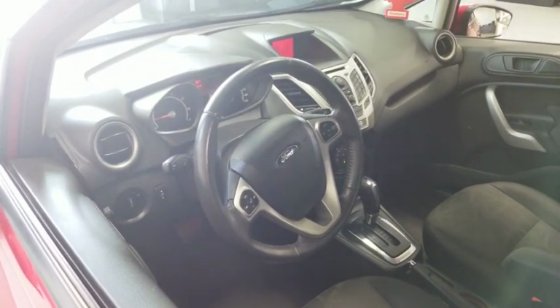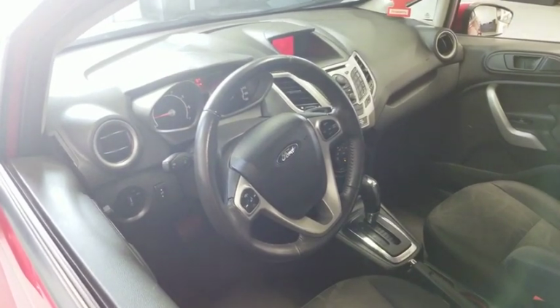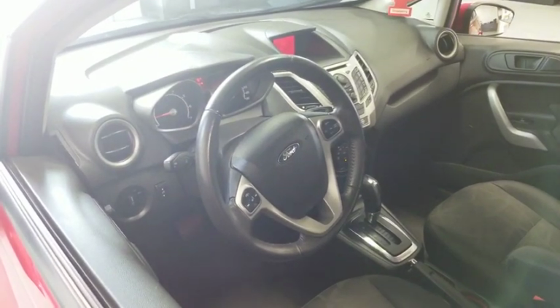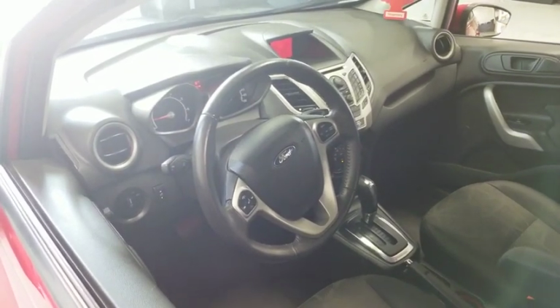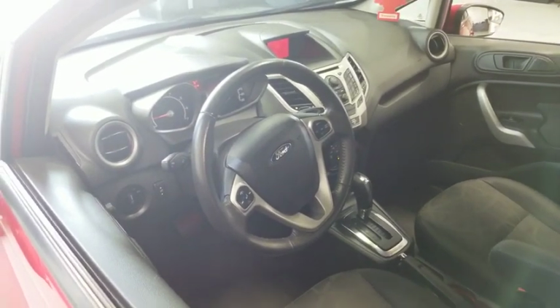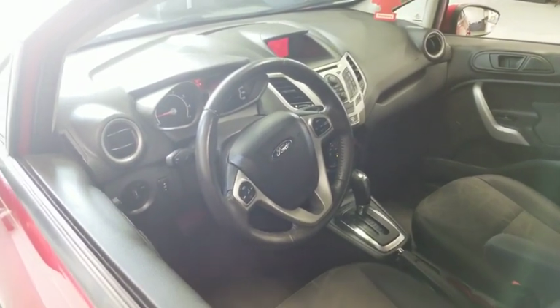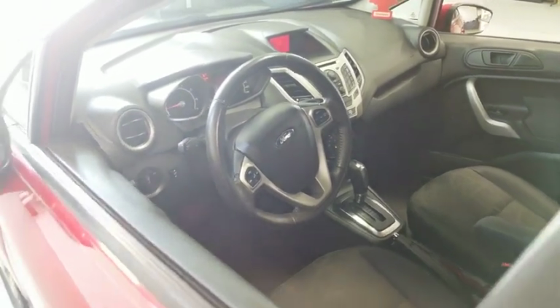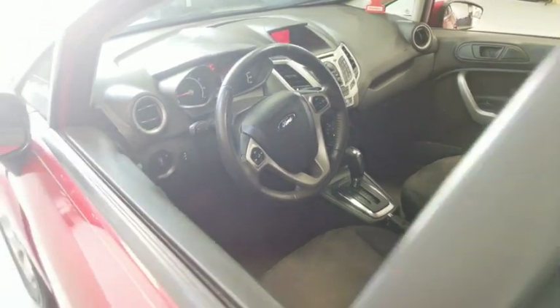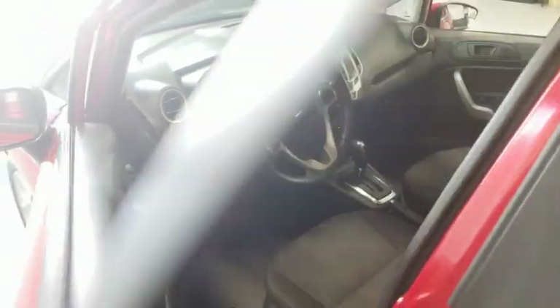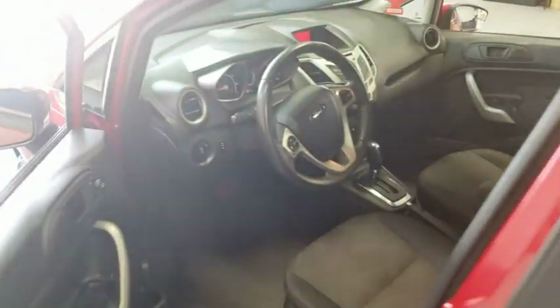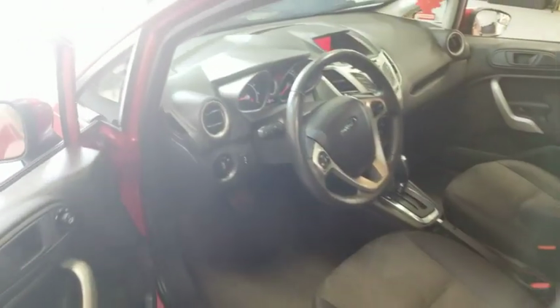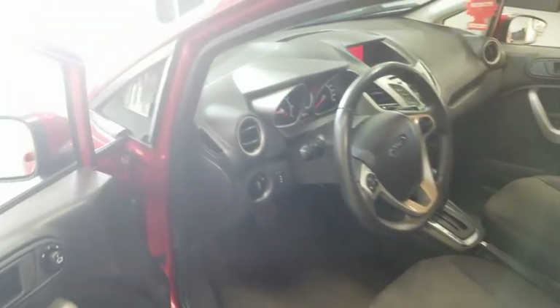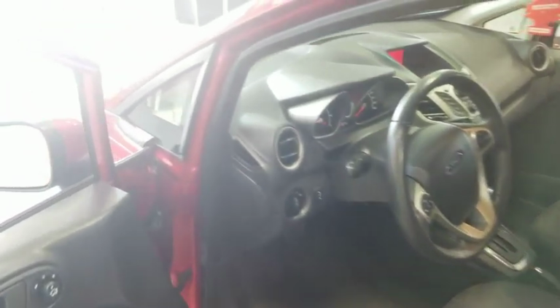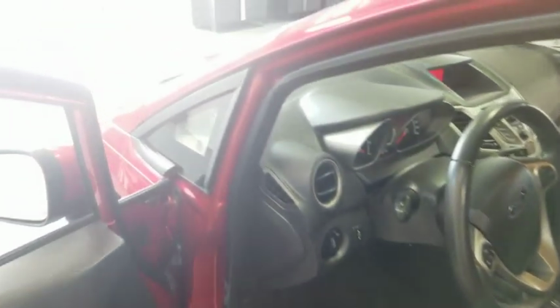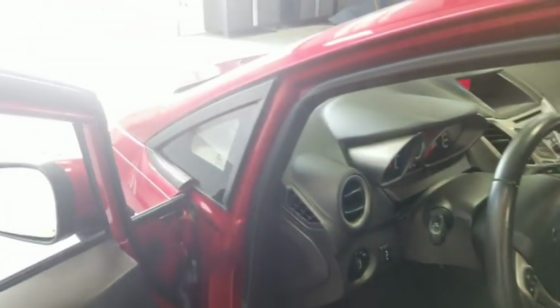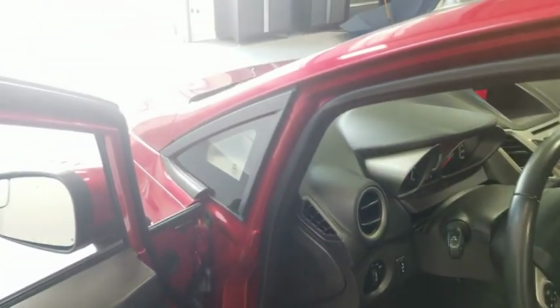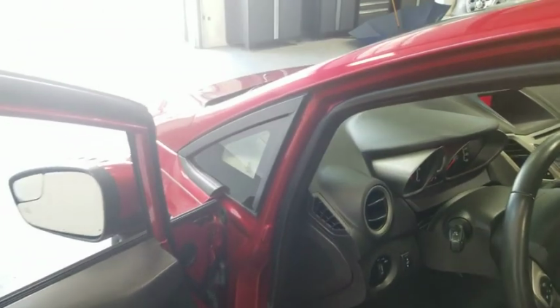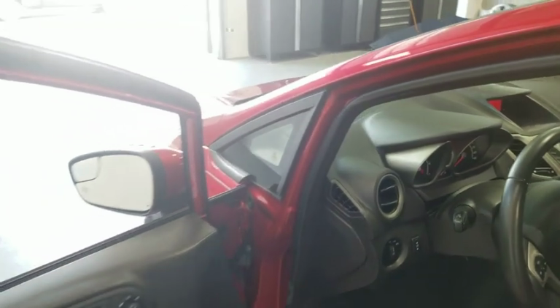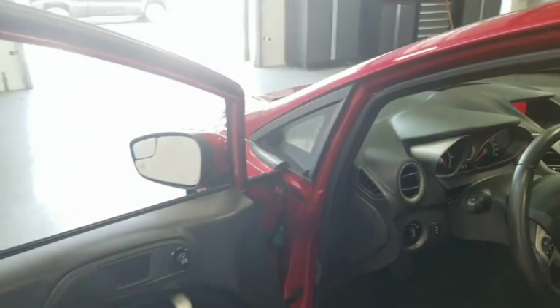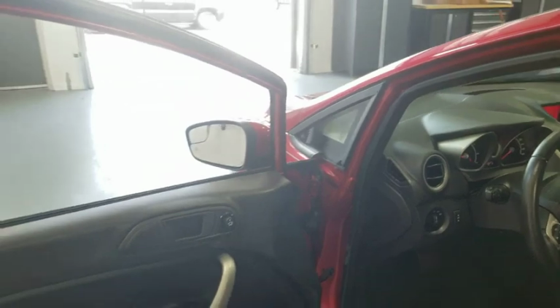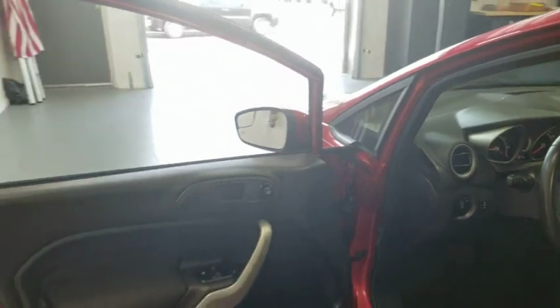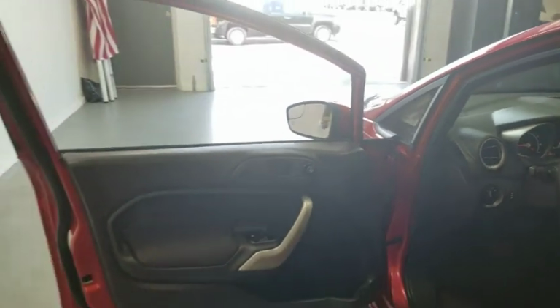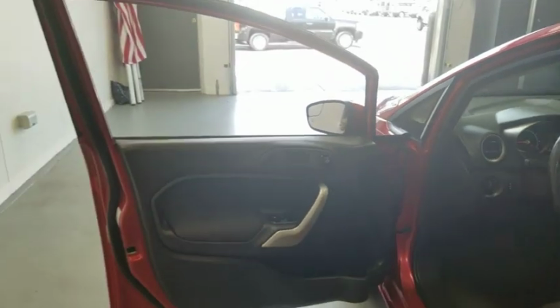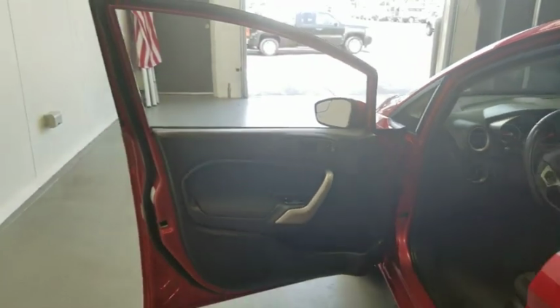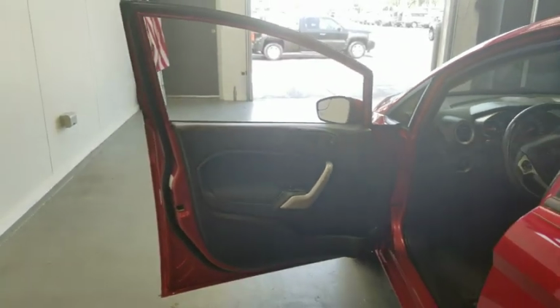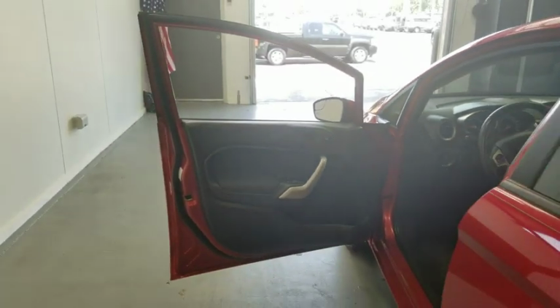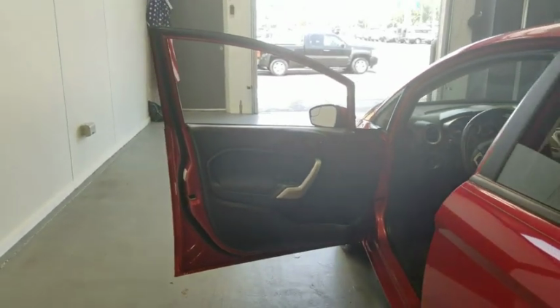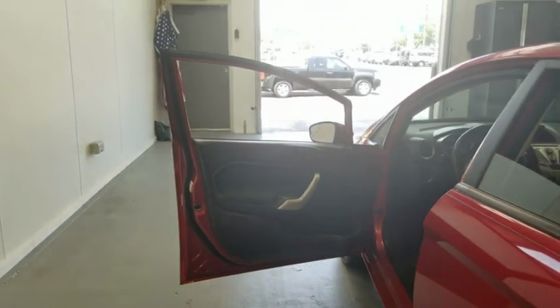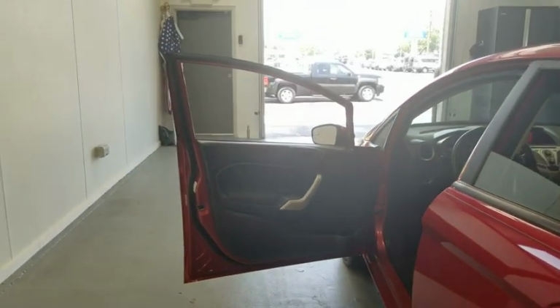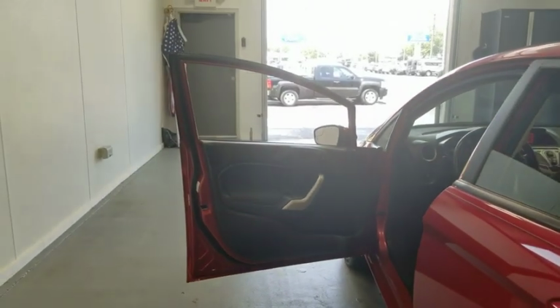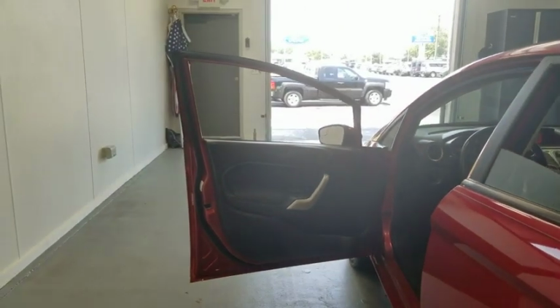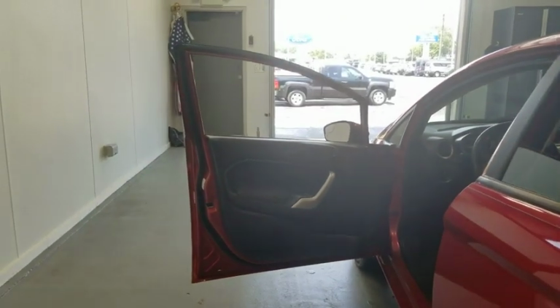Tachometer, daytime running lights, head-up display, power heated outside mirrors, privacy glass. Come take a test drive today.